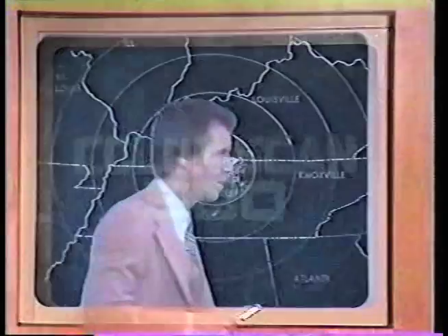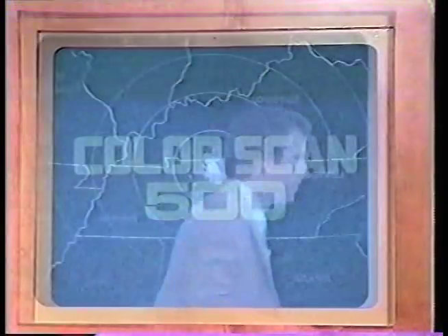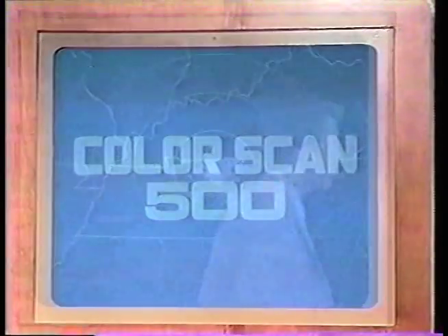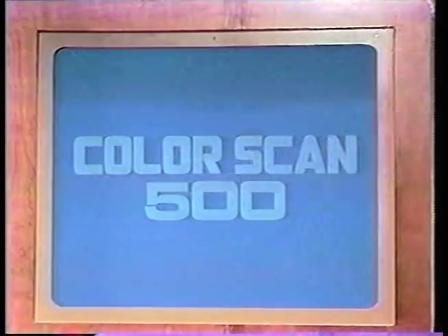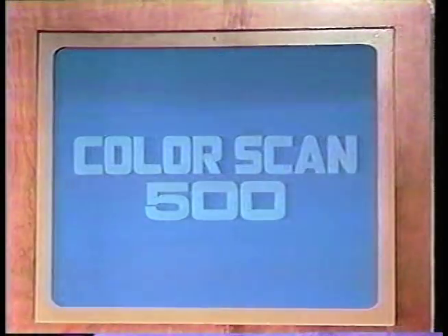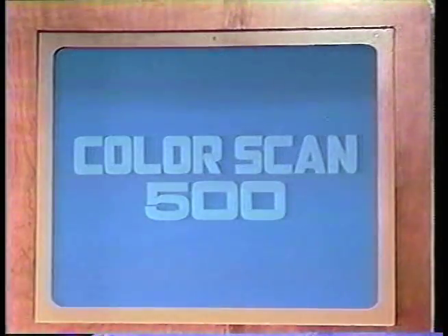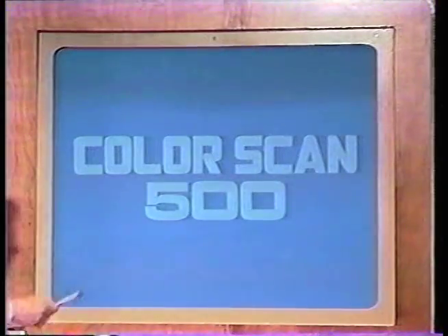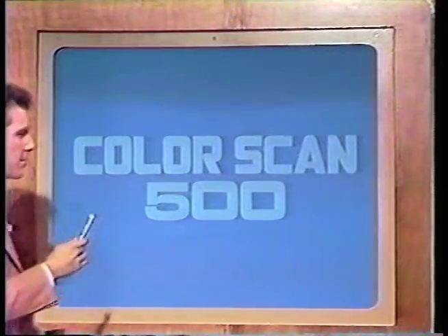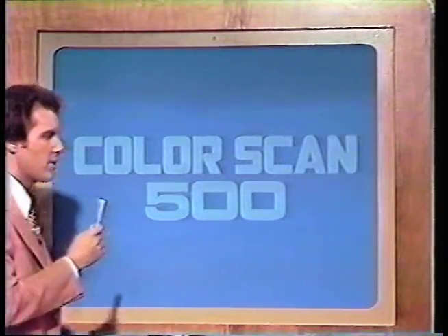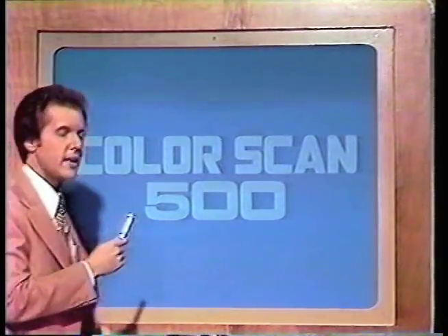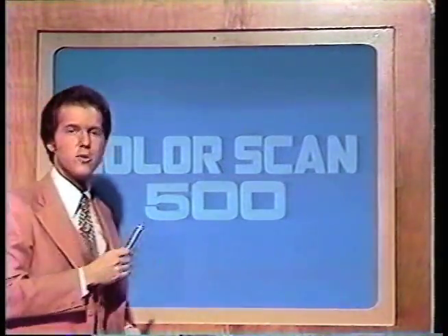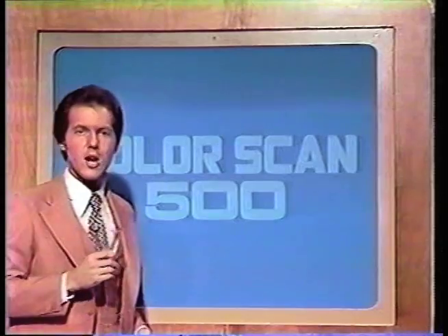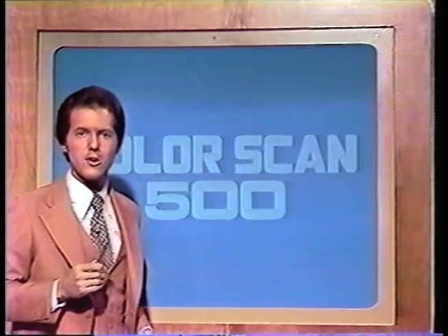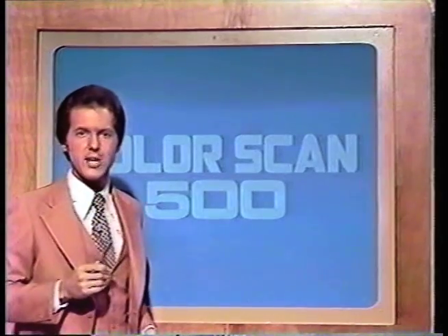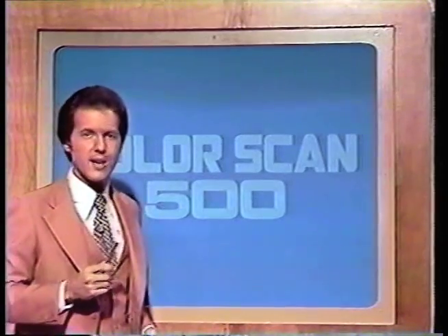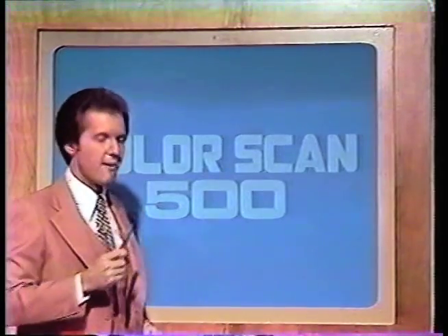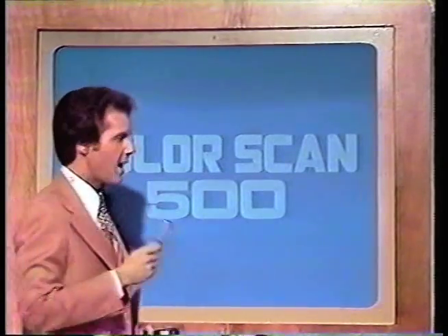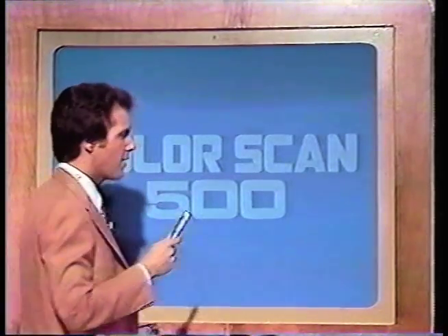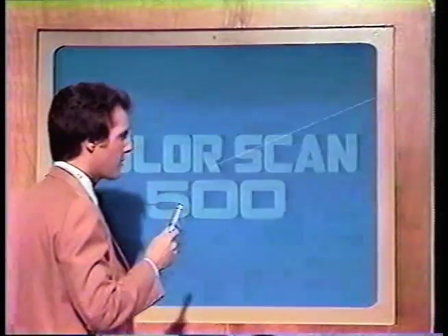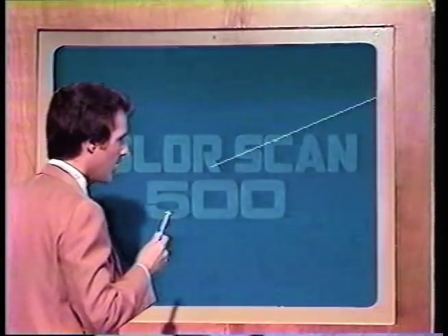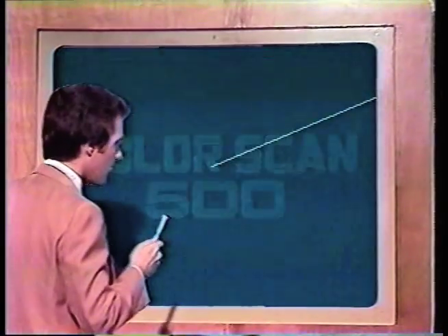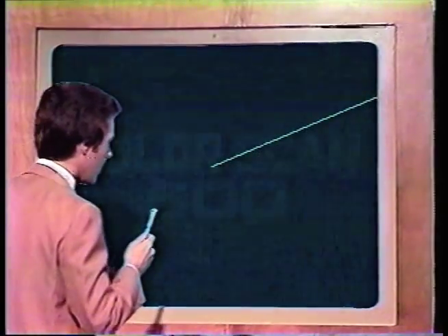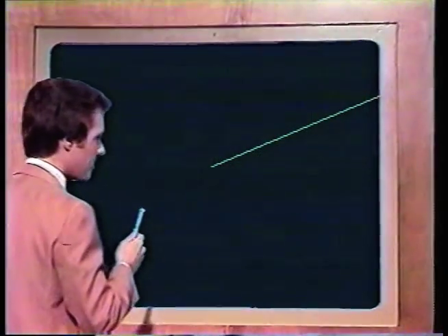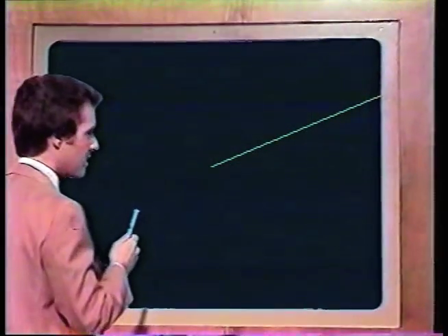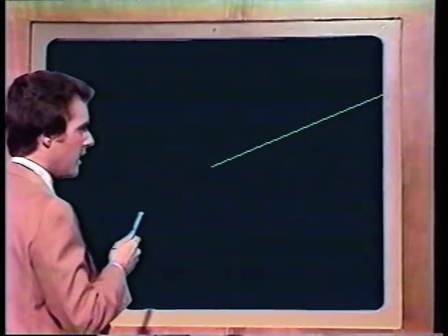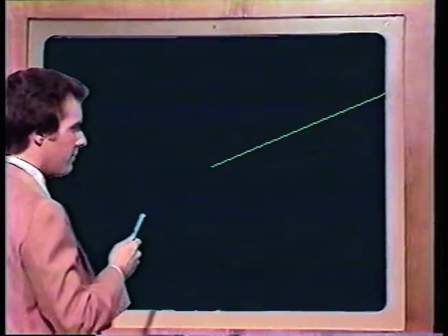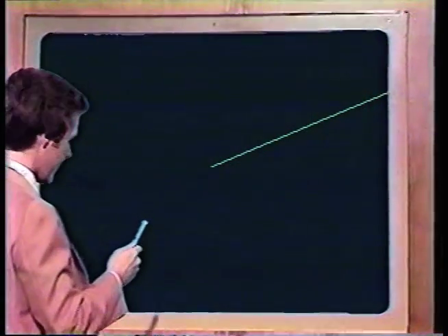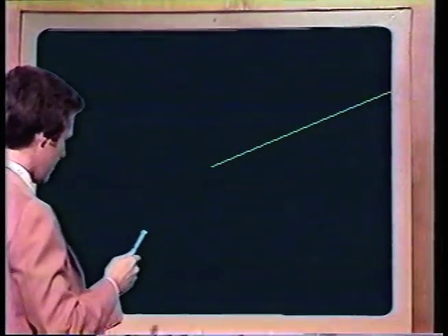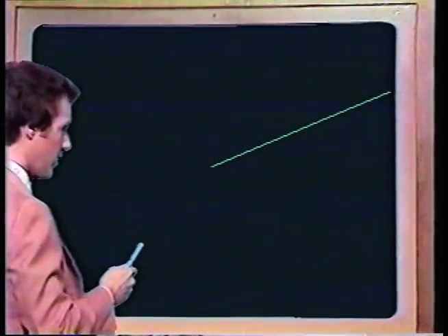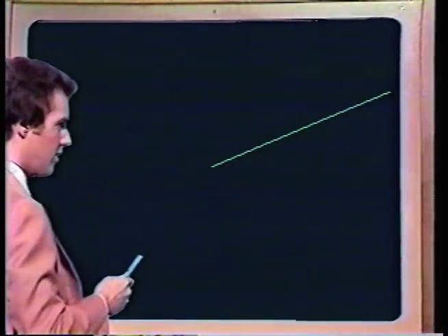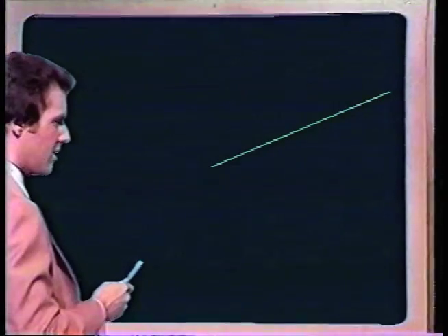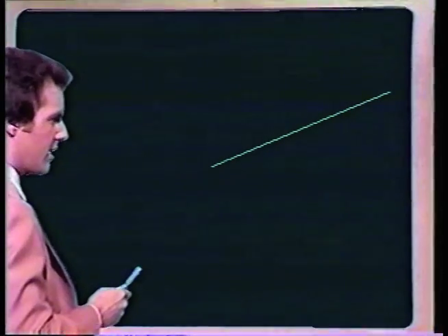Come on over this way and take a look at the brand new Color Scan 500 radar system. In fact, here's what it looks like.